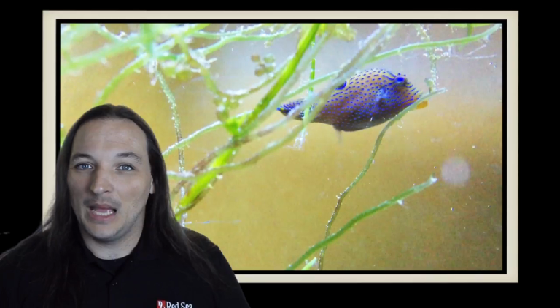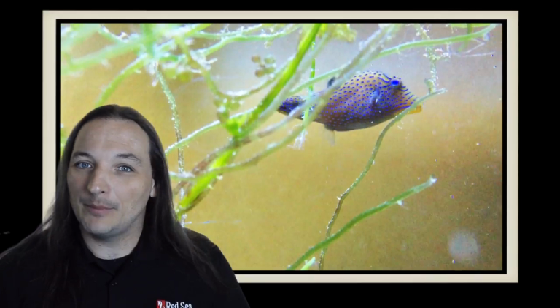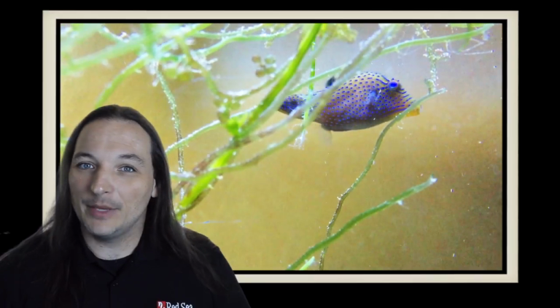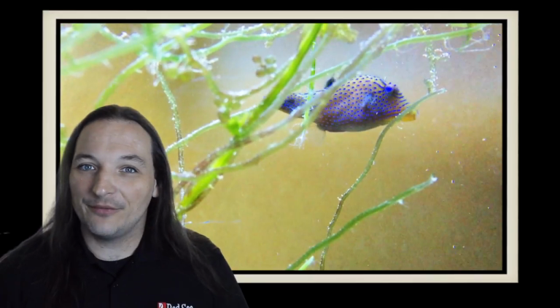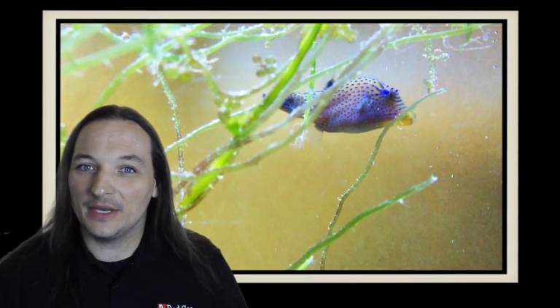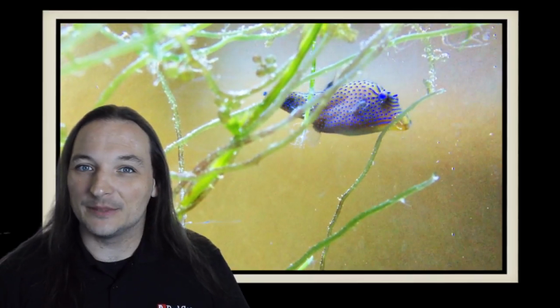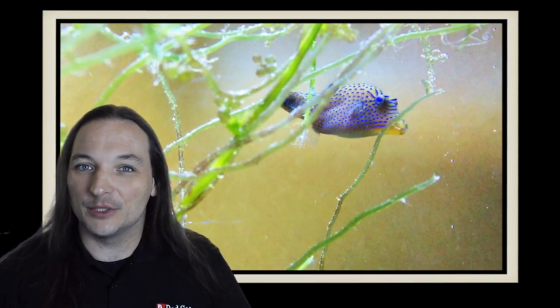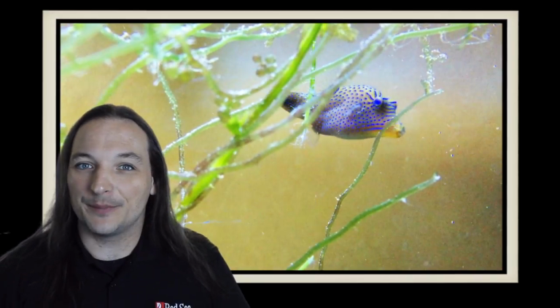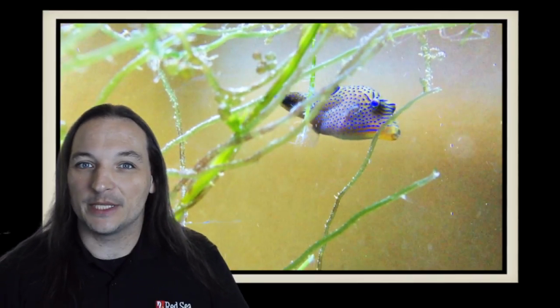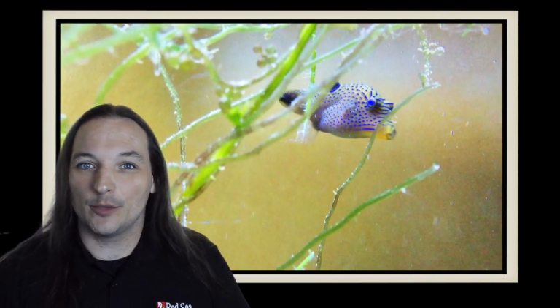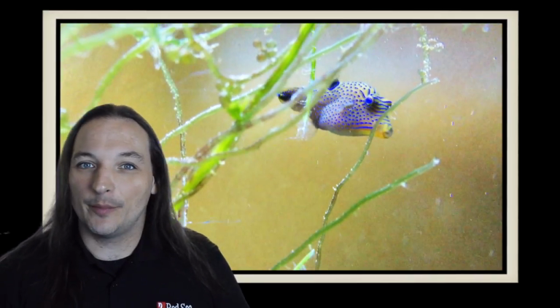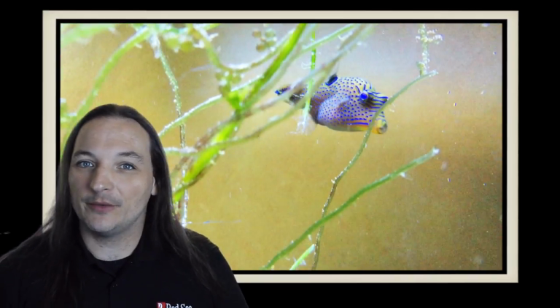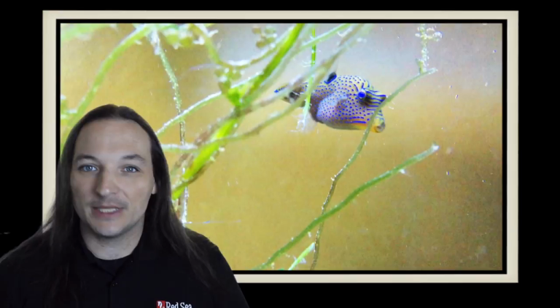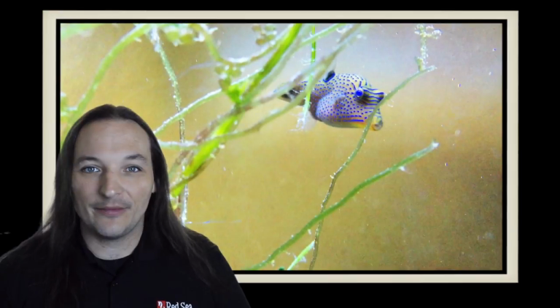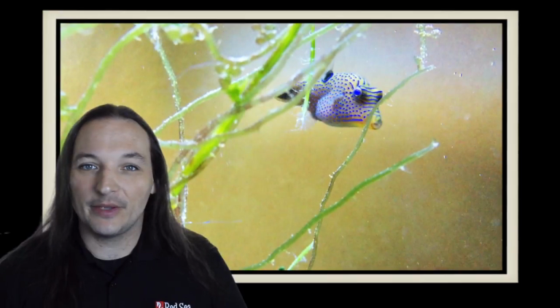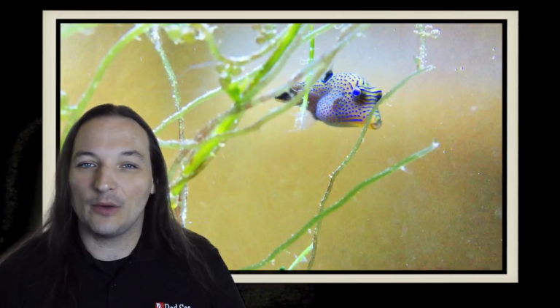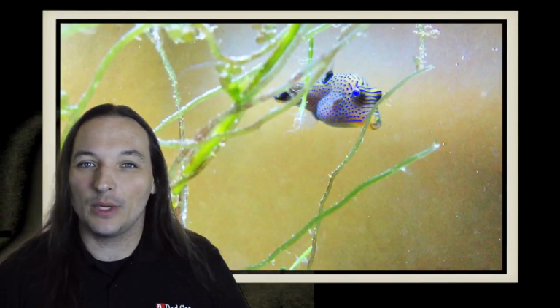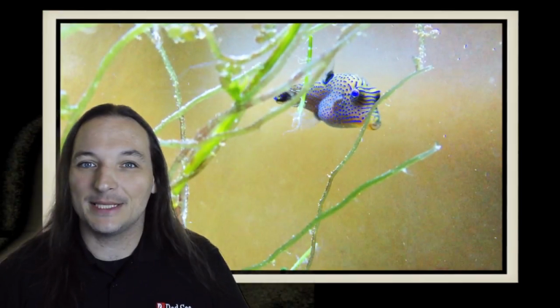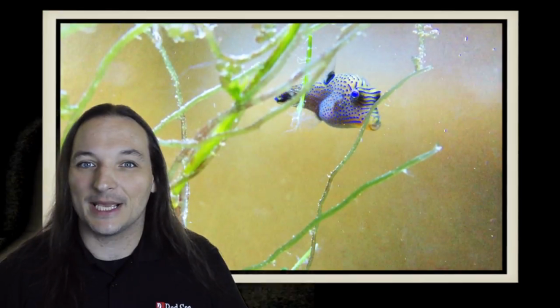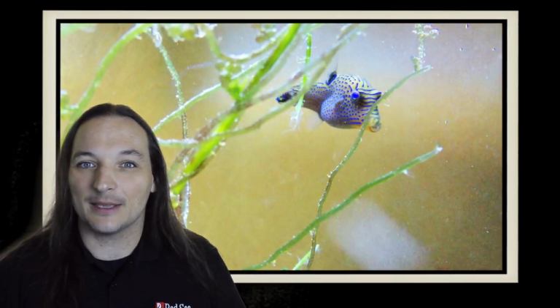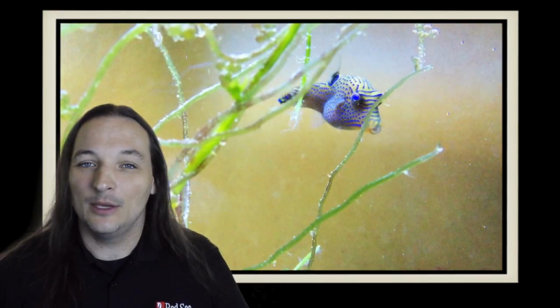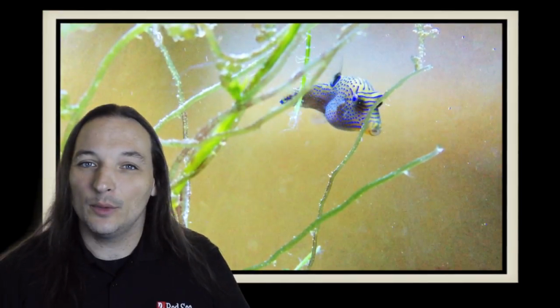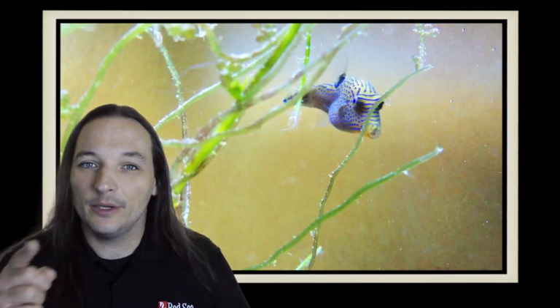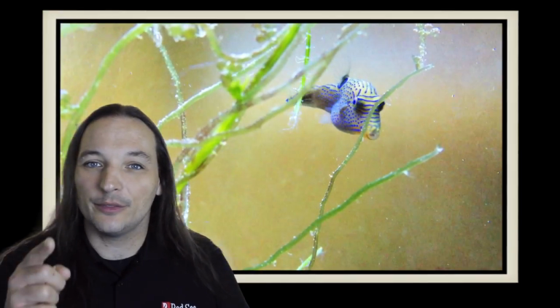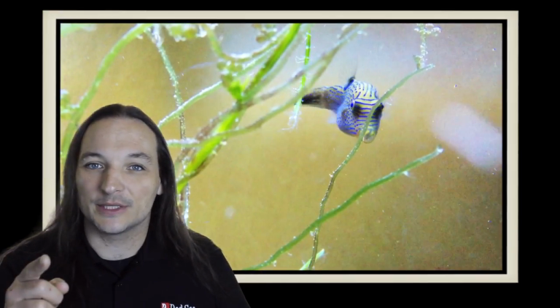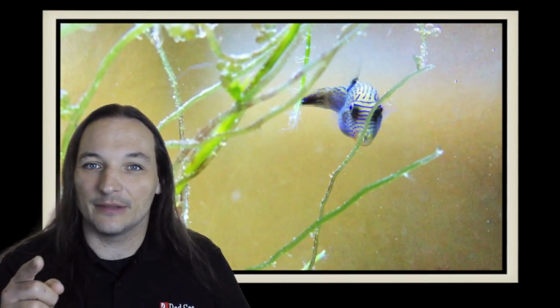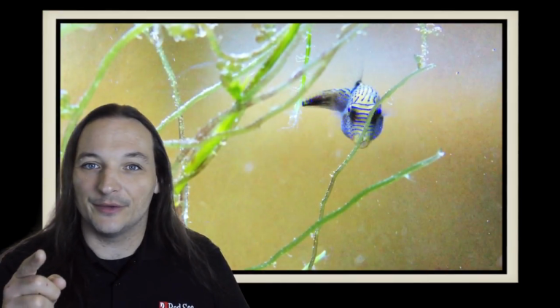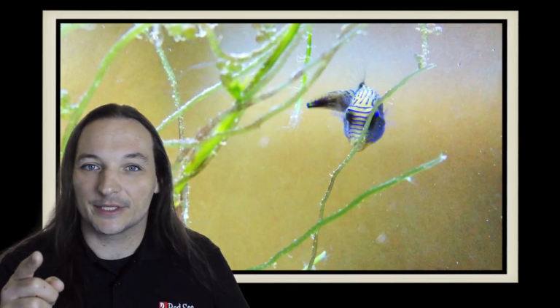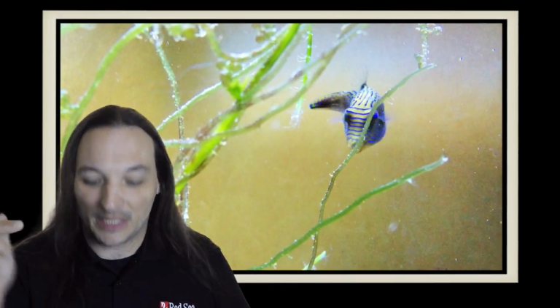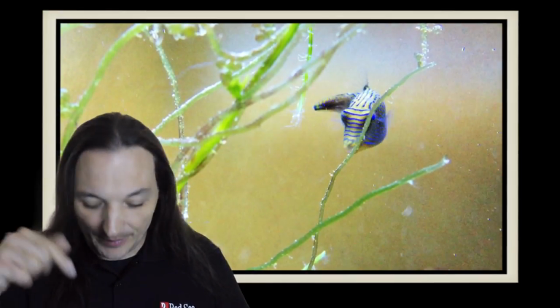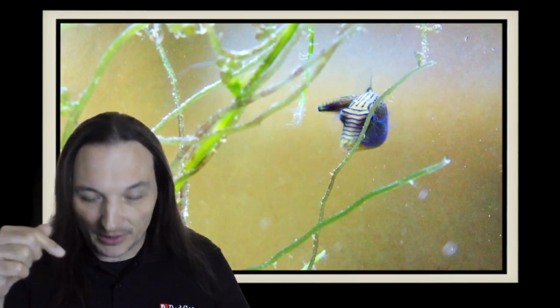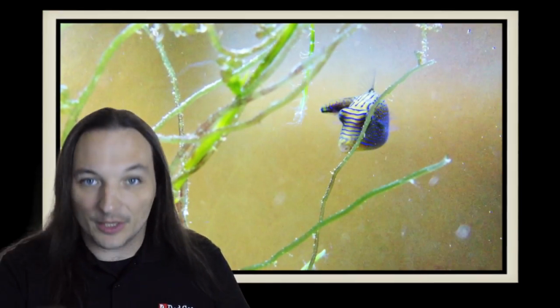I'm a big fan of these Blue Spotted Toby Puffers — I've even got one in my tank. What are your thoughts on the fish? Comment below.